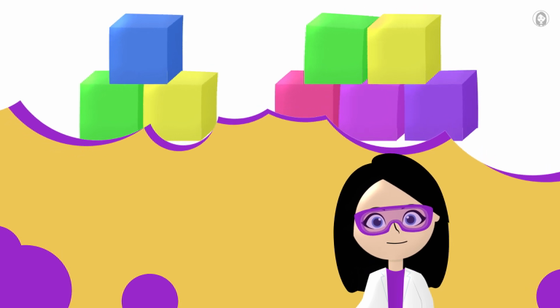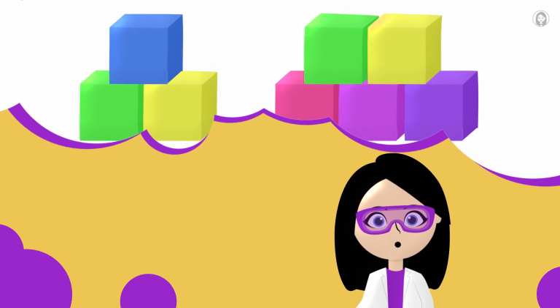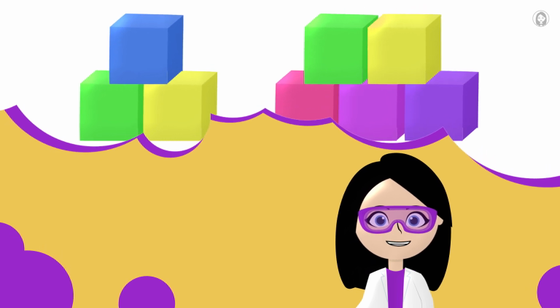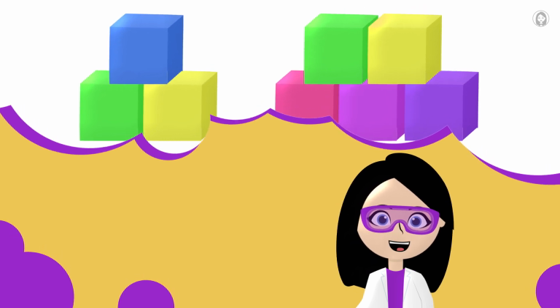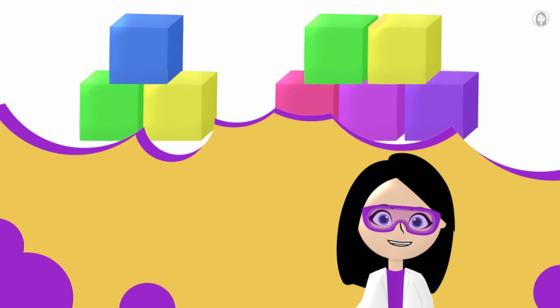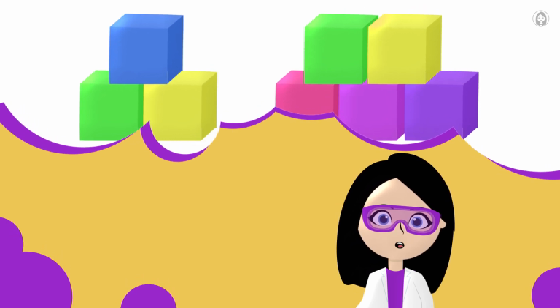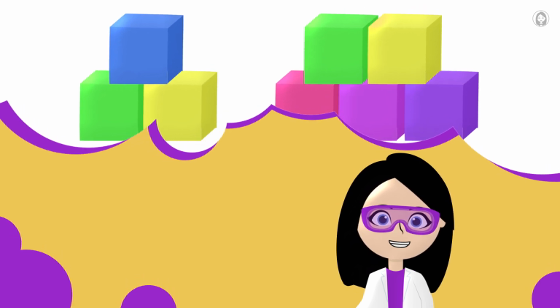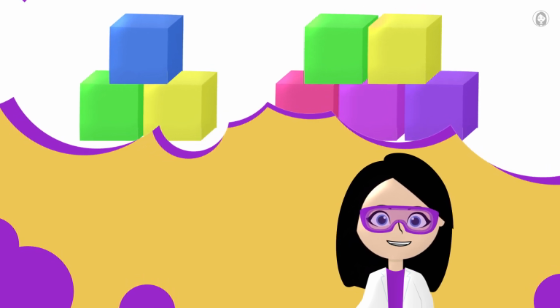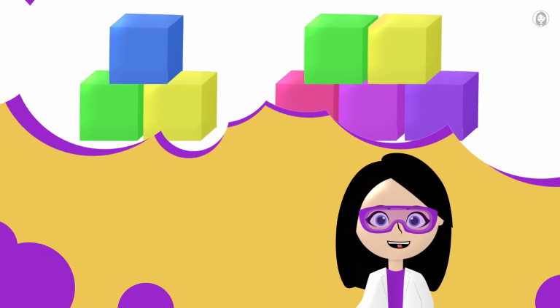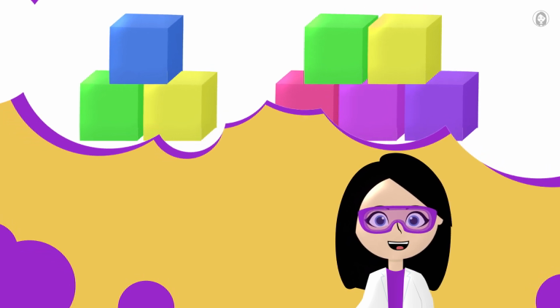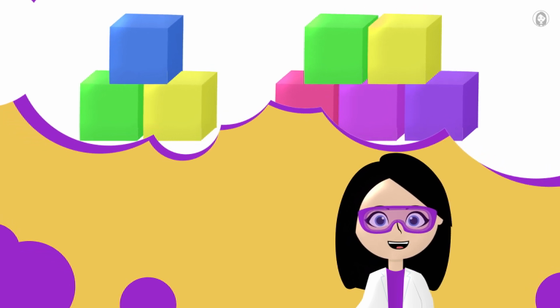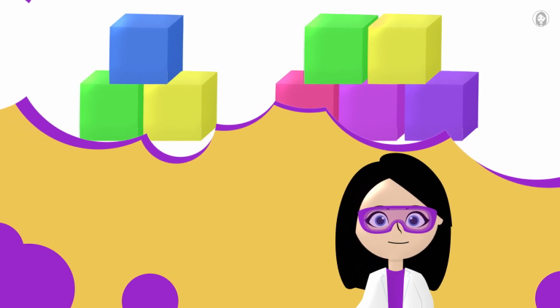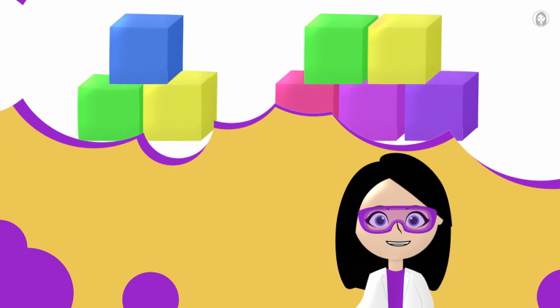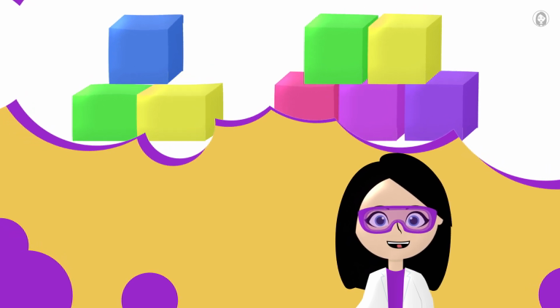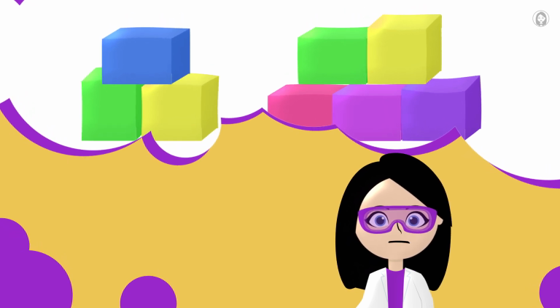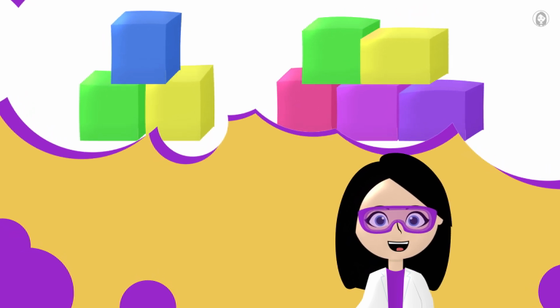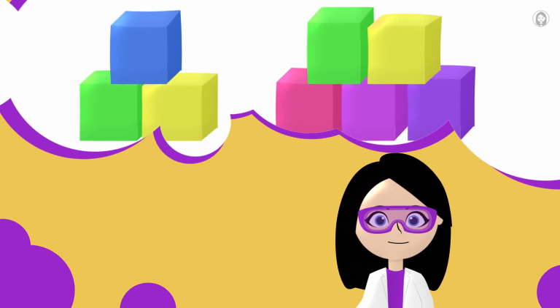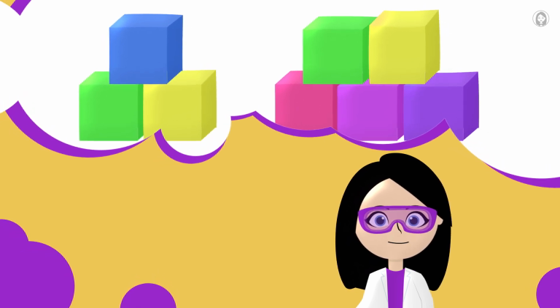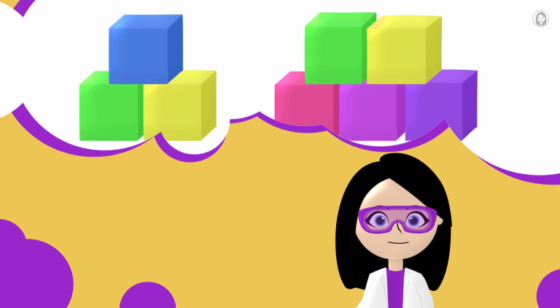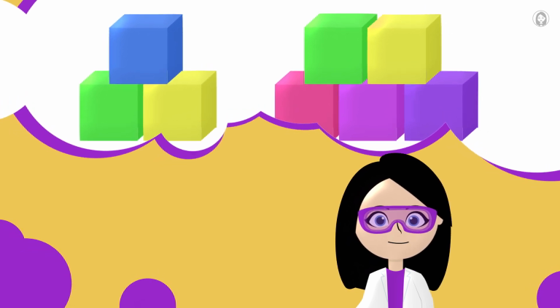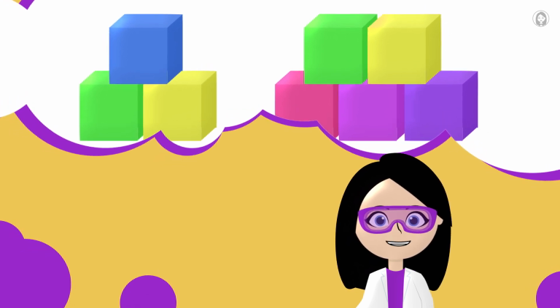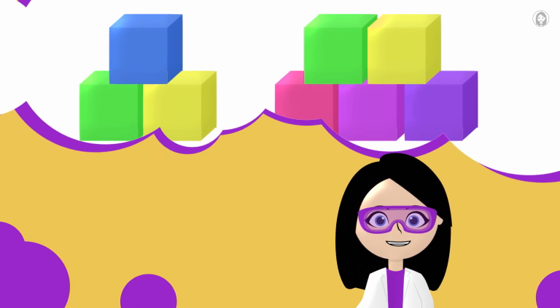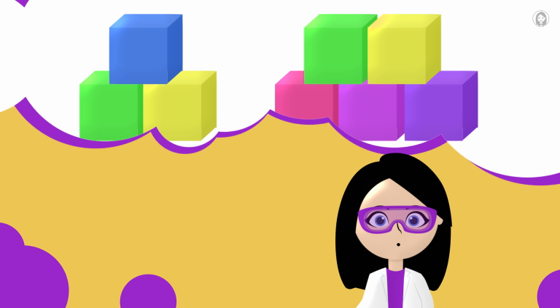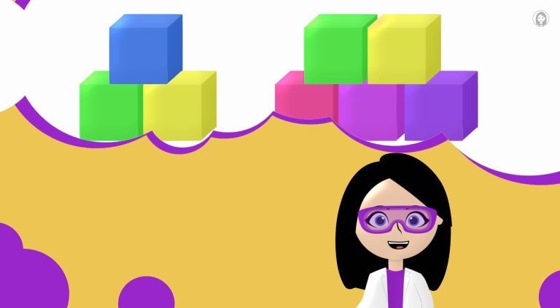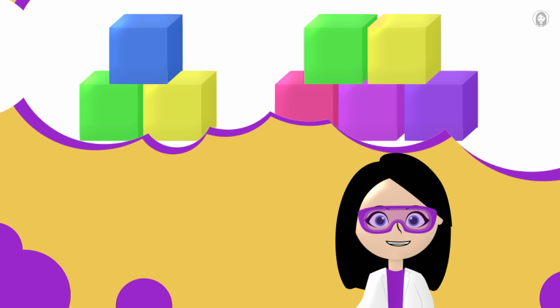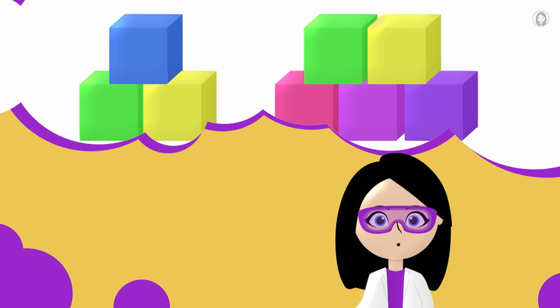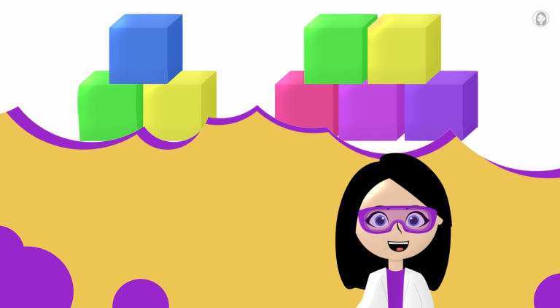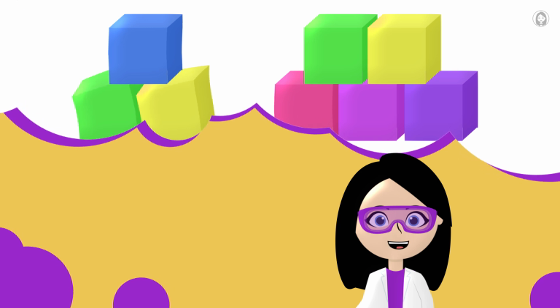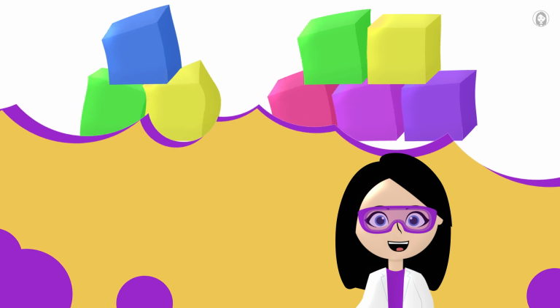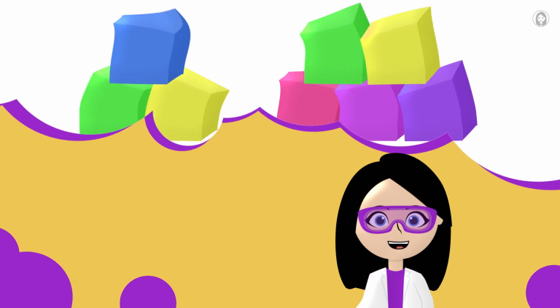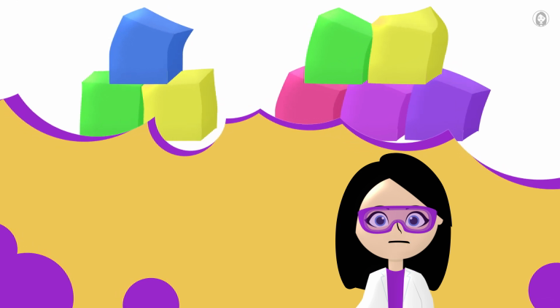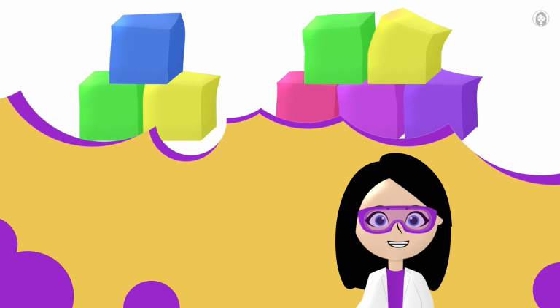Snack-sized science tiny facts with tasty friends. See you next time for another bite-sized adventure!